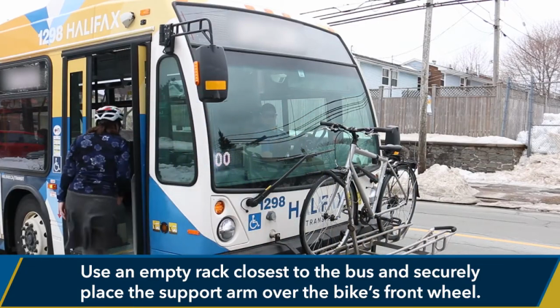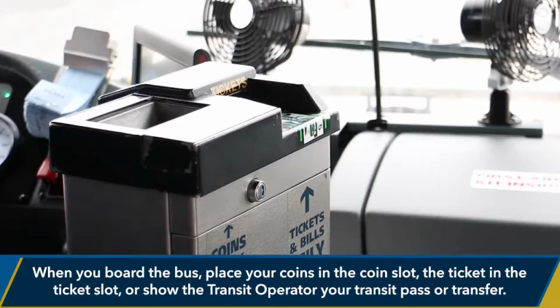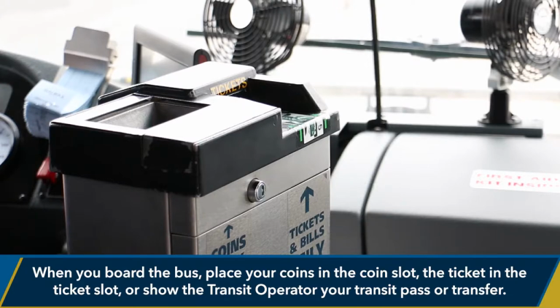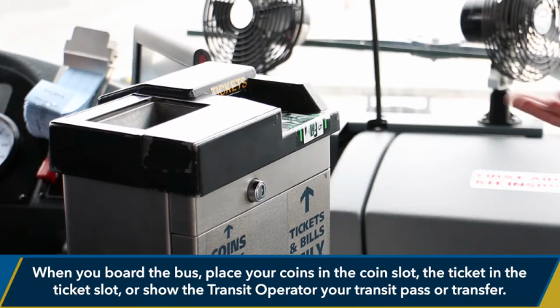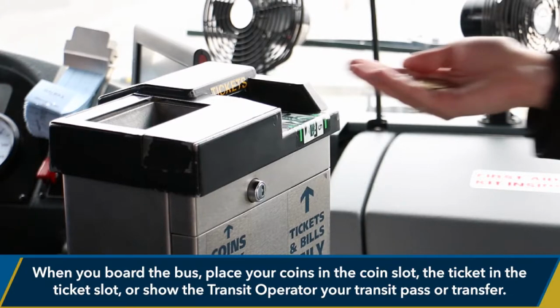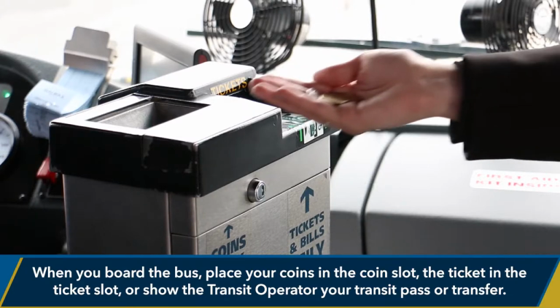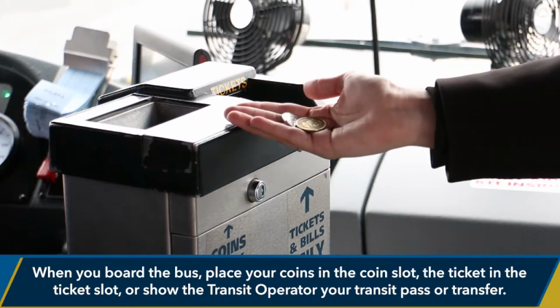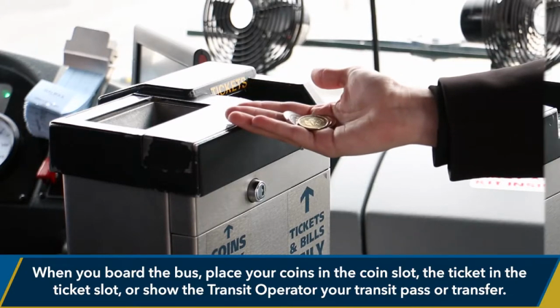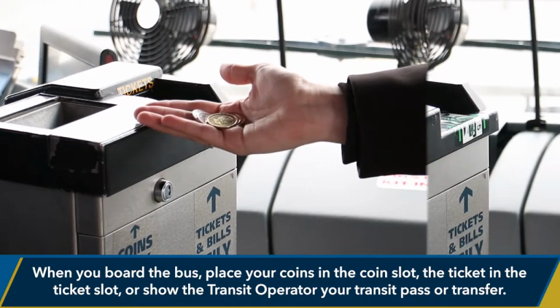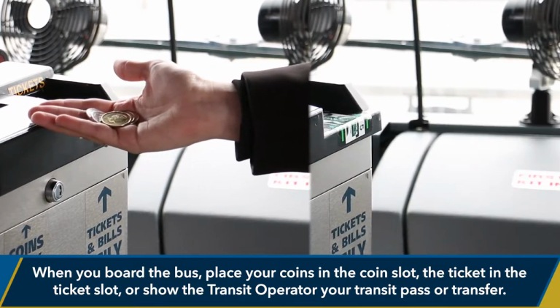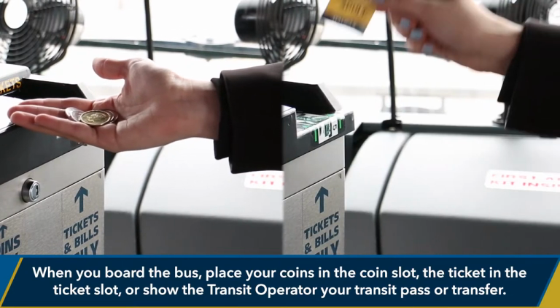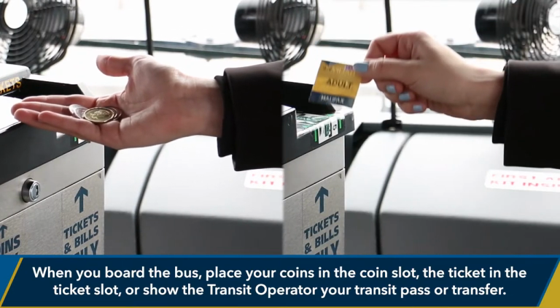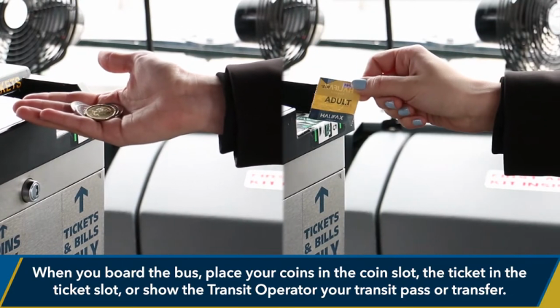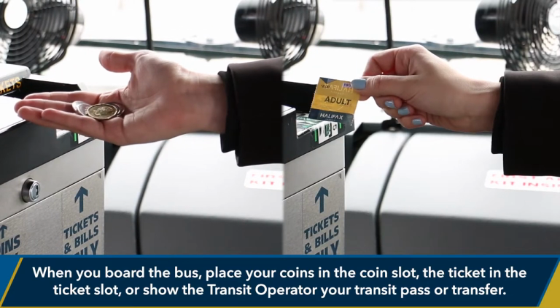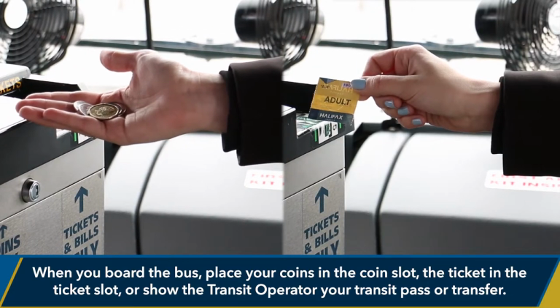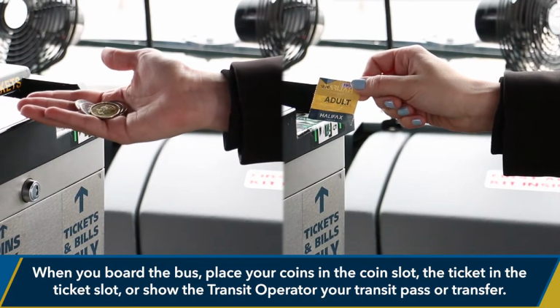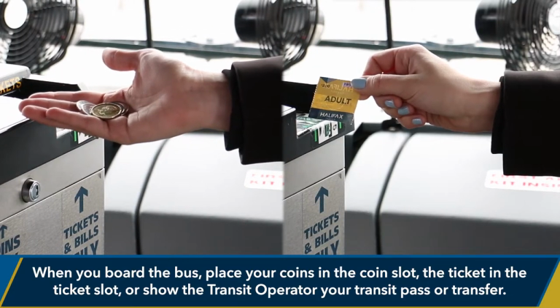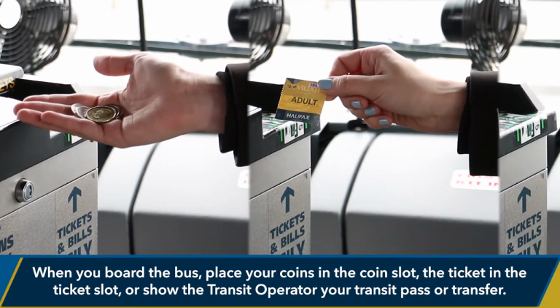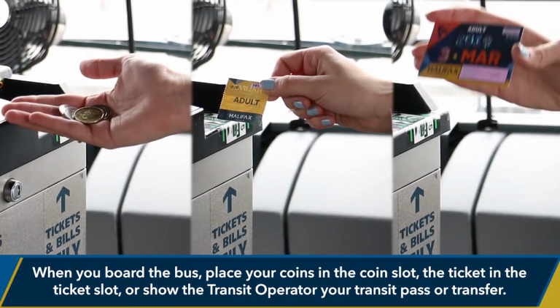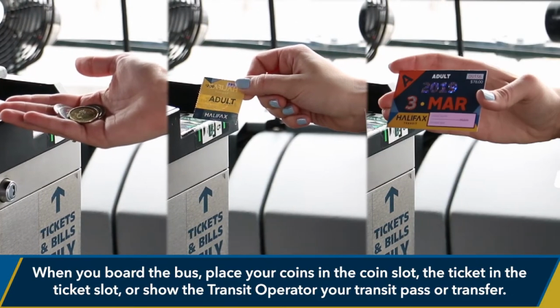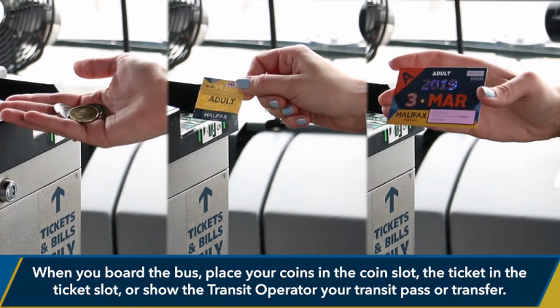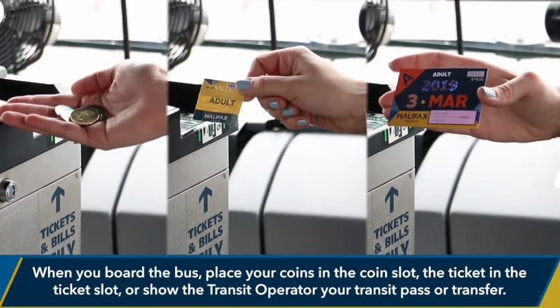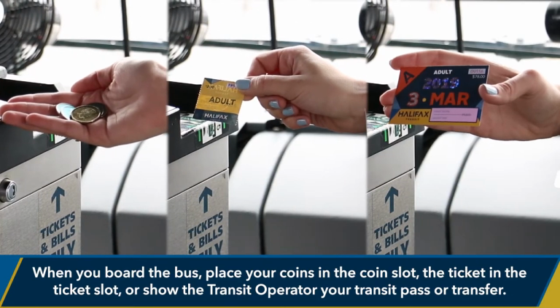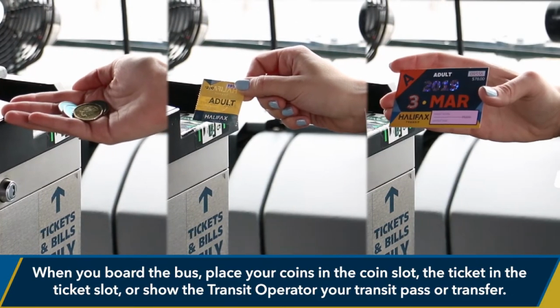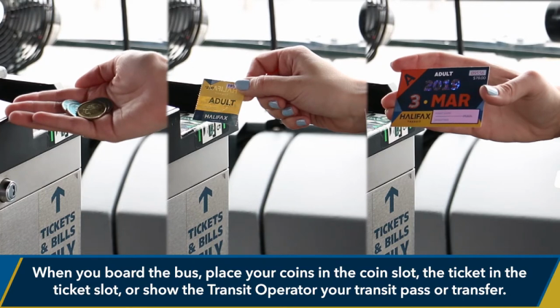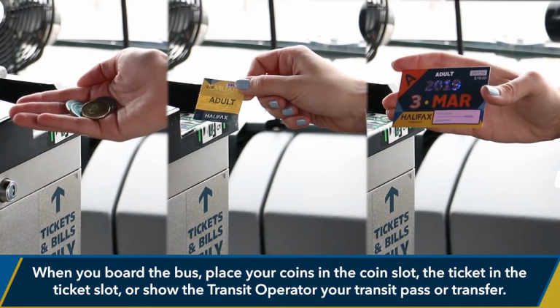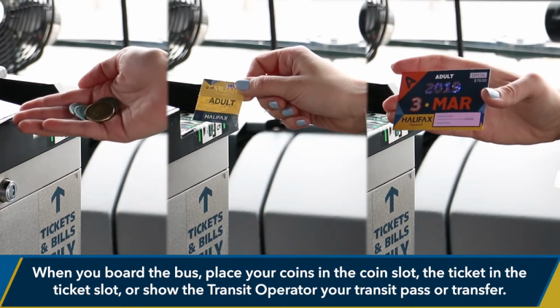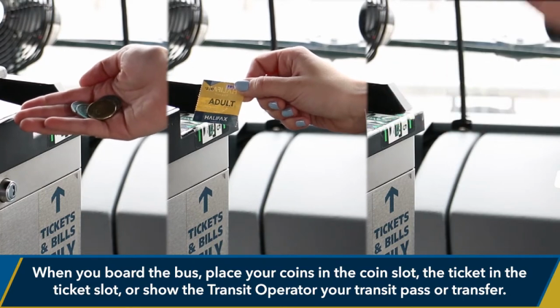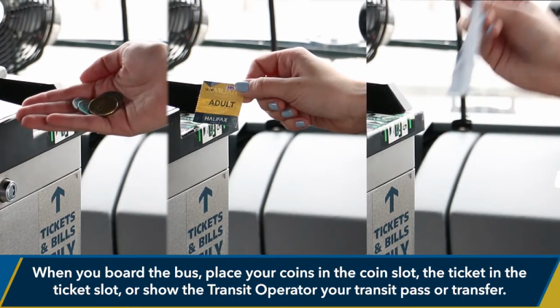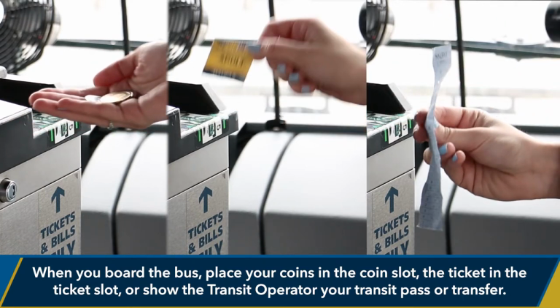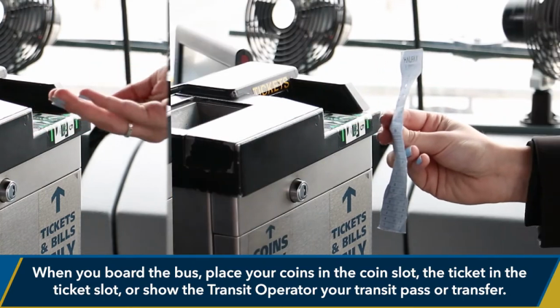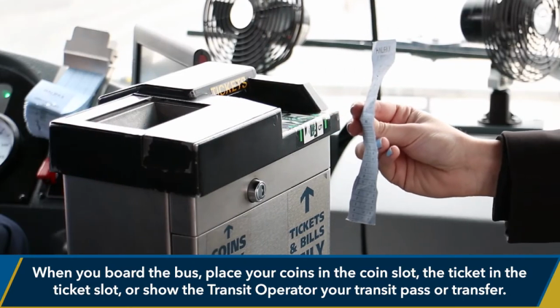When you board the bus, place your coins in the coin slot, the ticket in the ticket slot, or show the transit operator your transit pass or transfer.